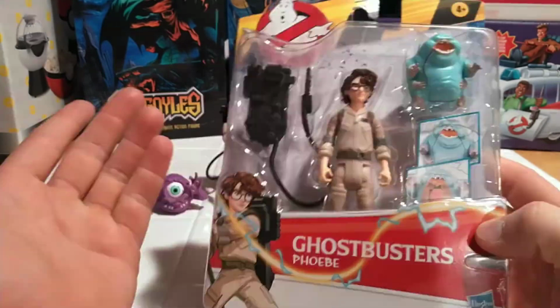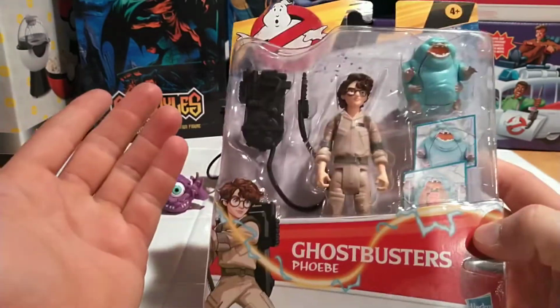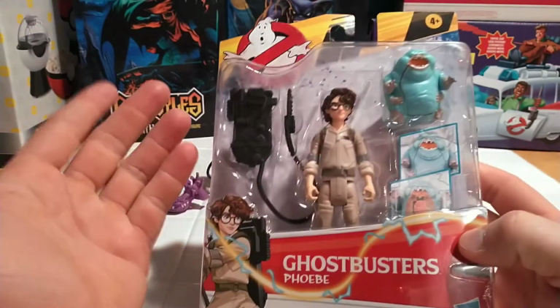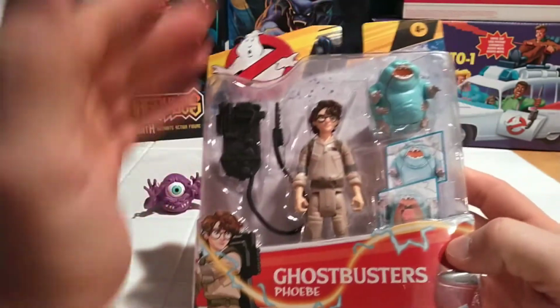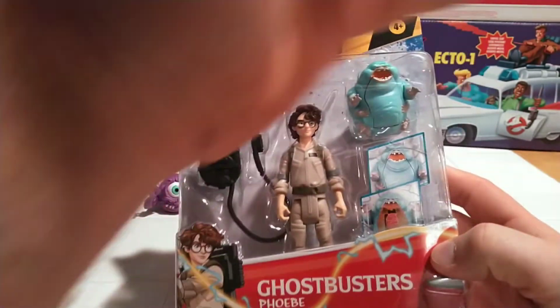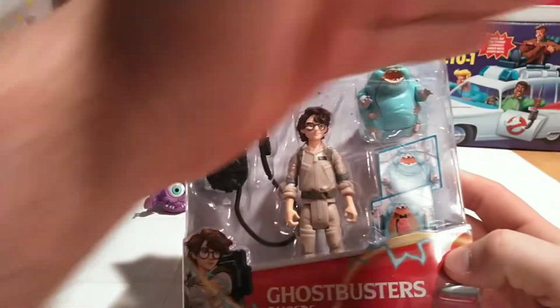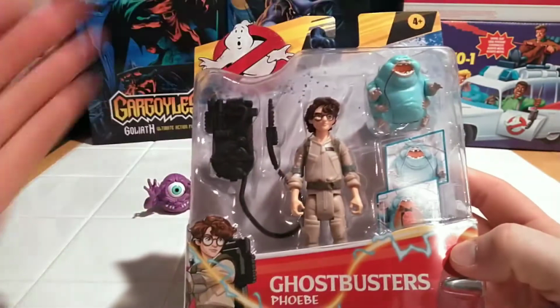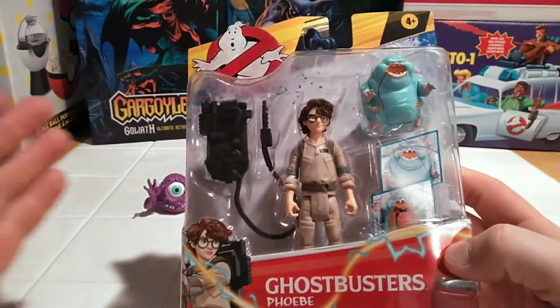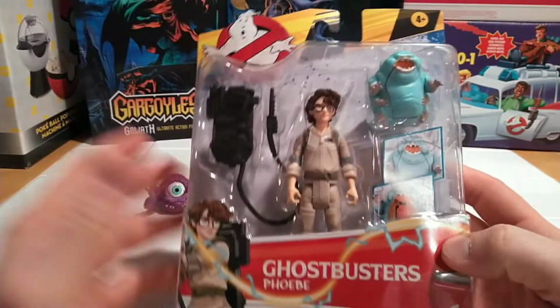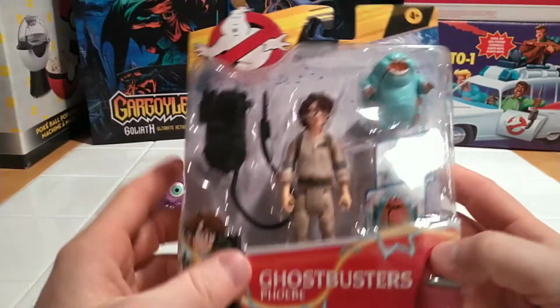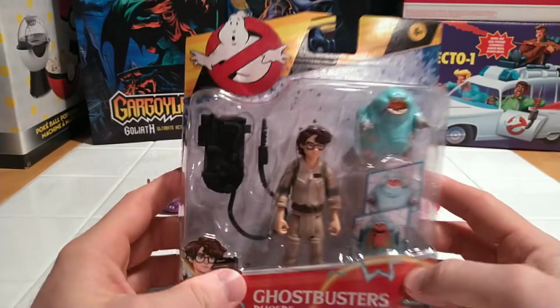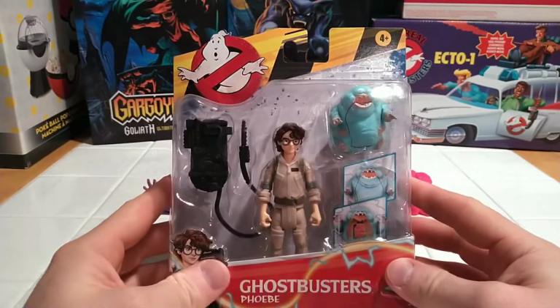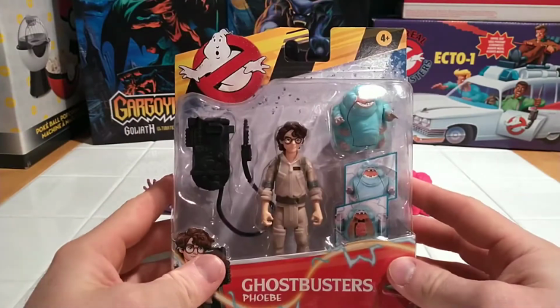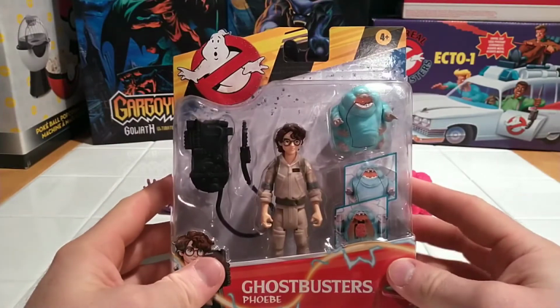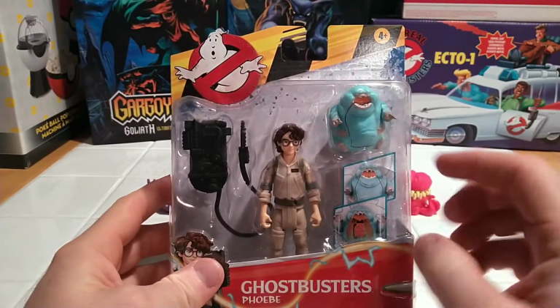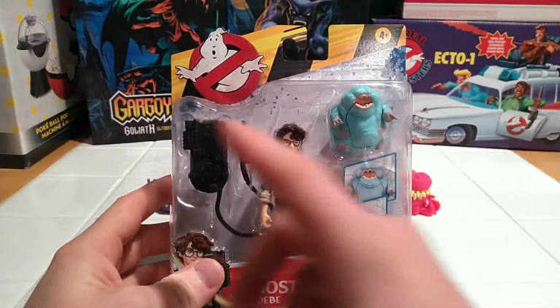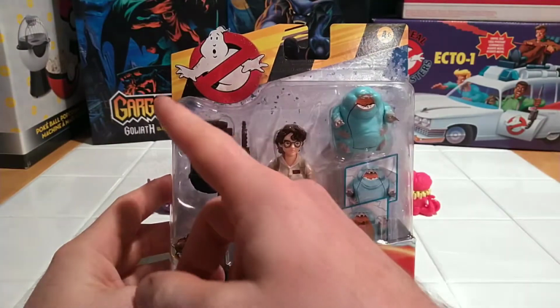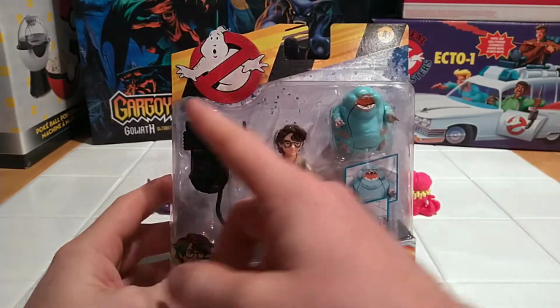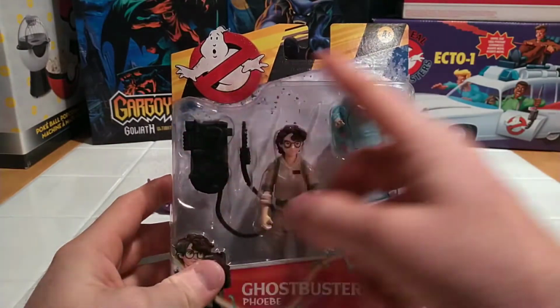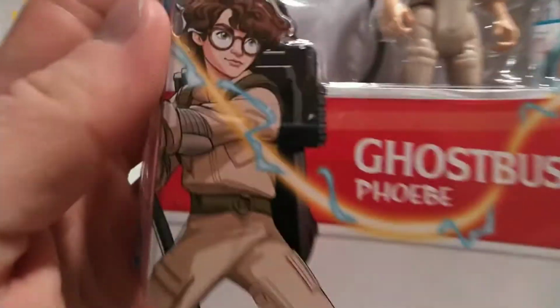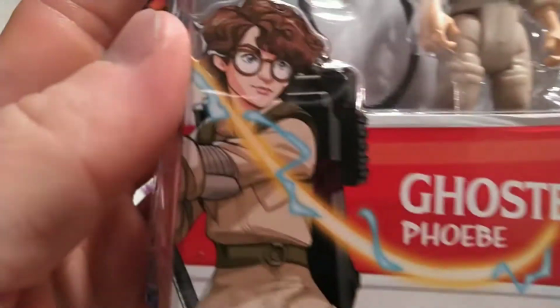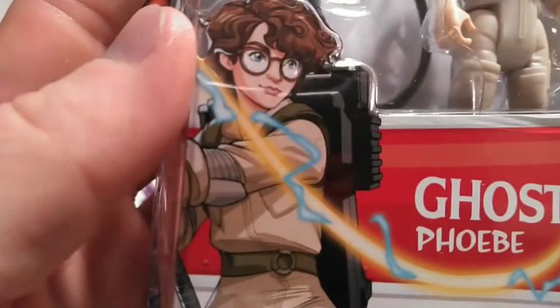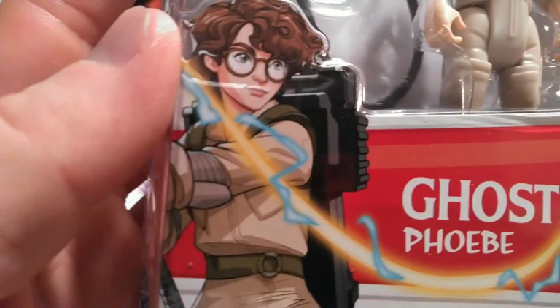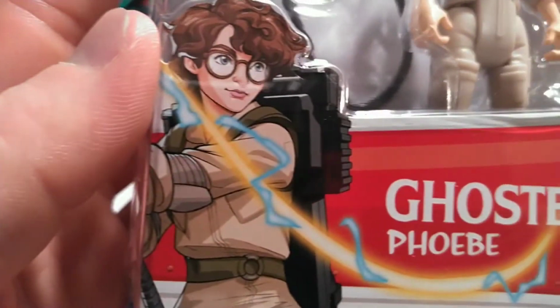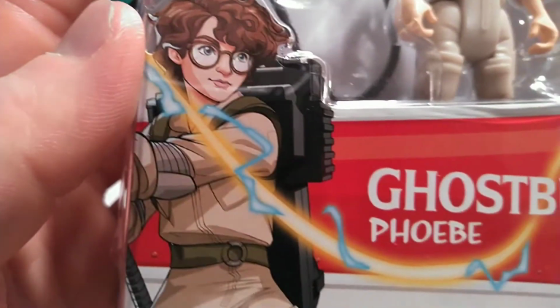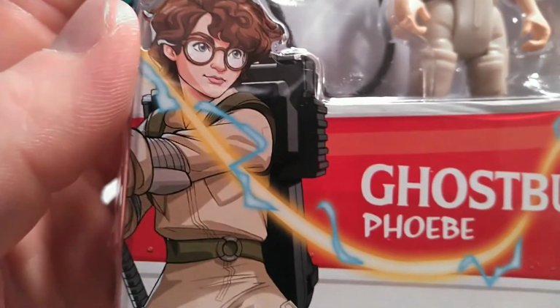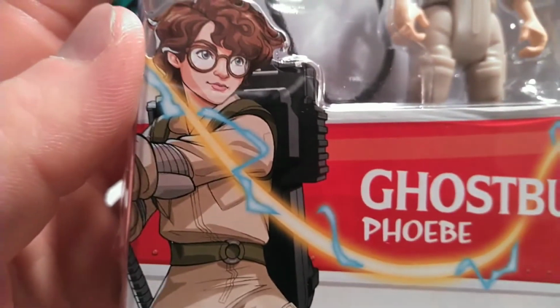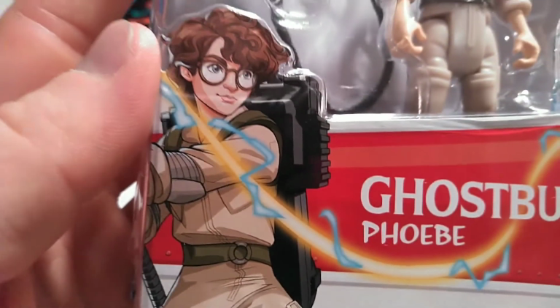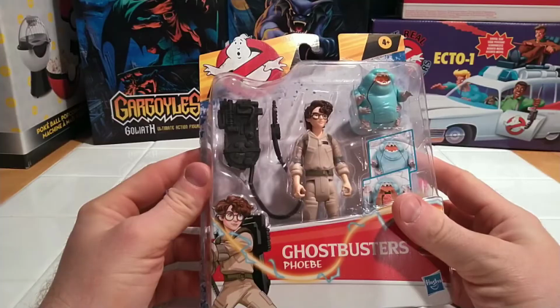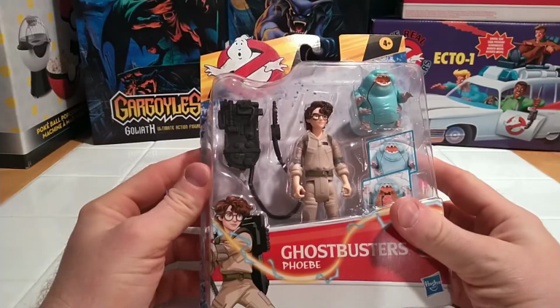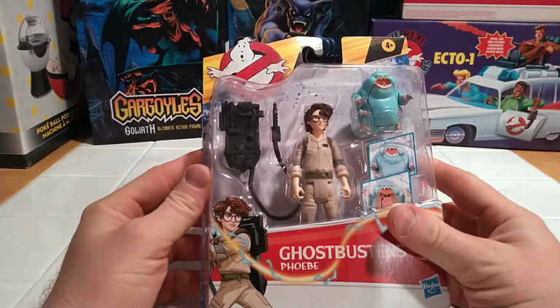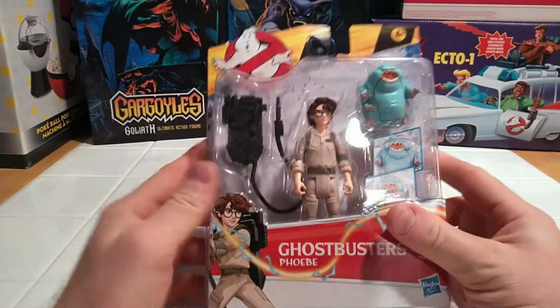If we look at the packaging, pretty standard, nothing special. Animated Phoebe — nothing special.